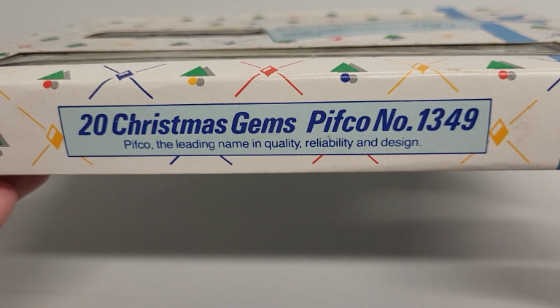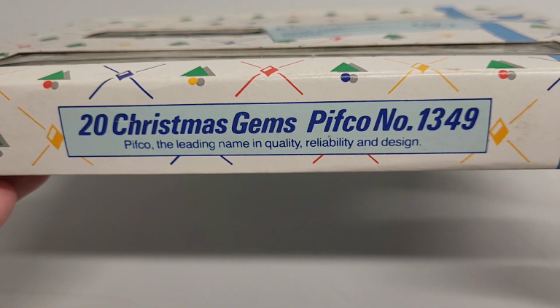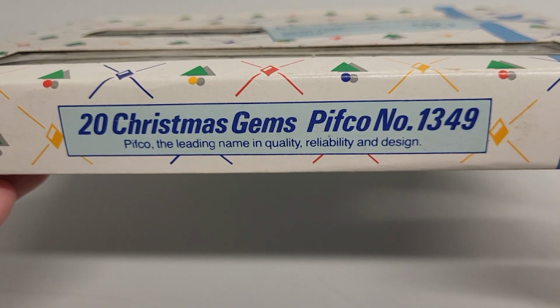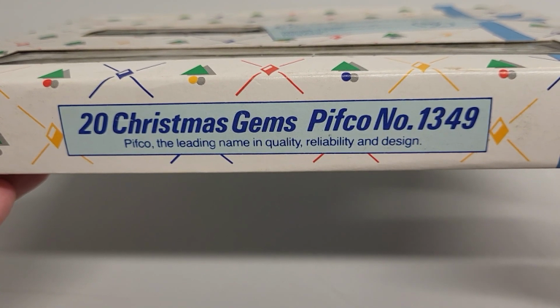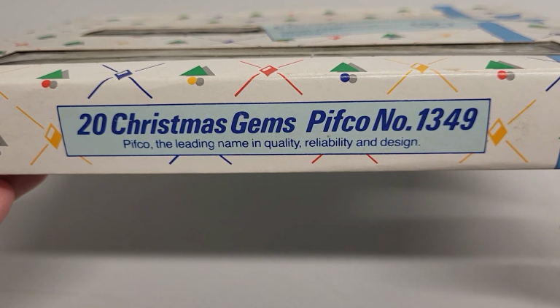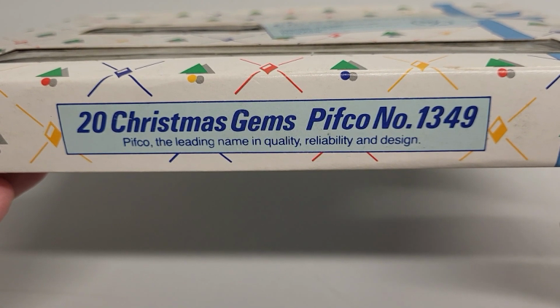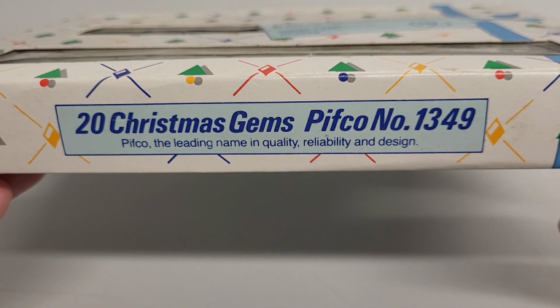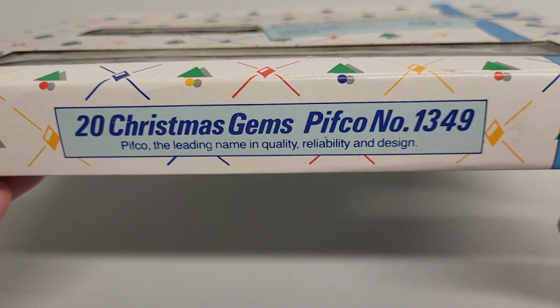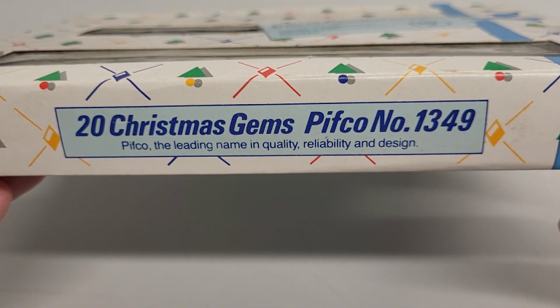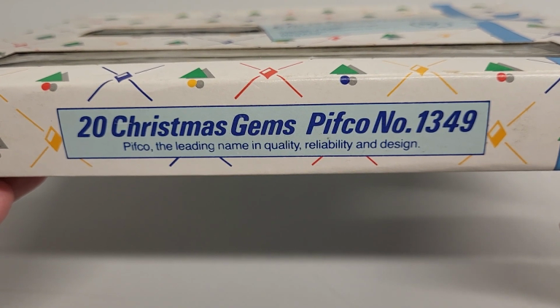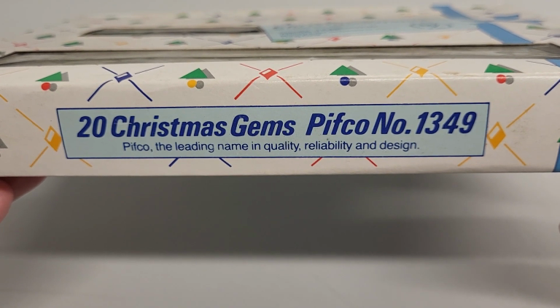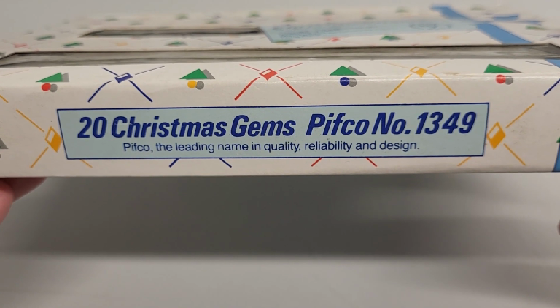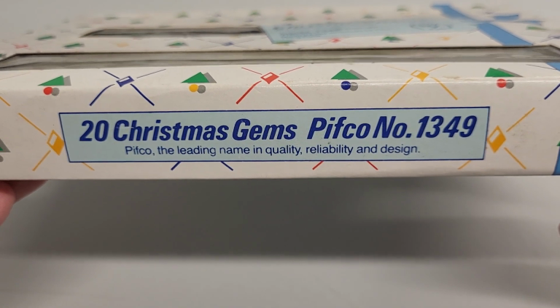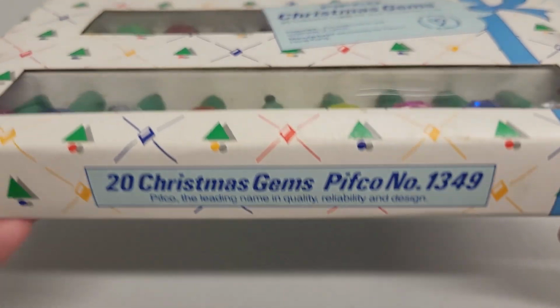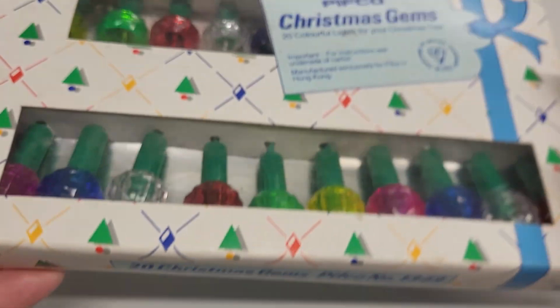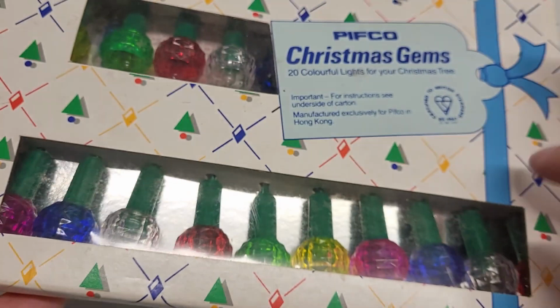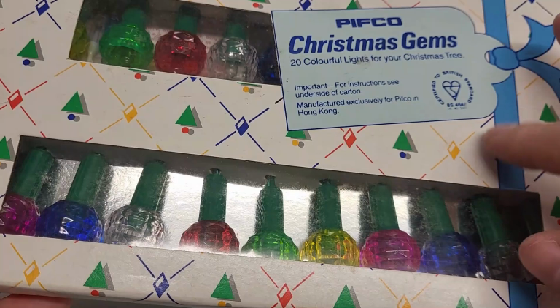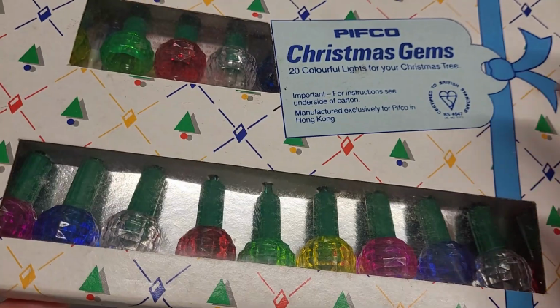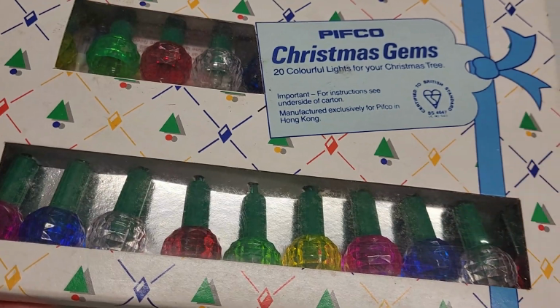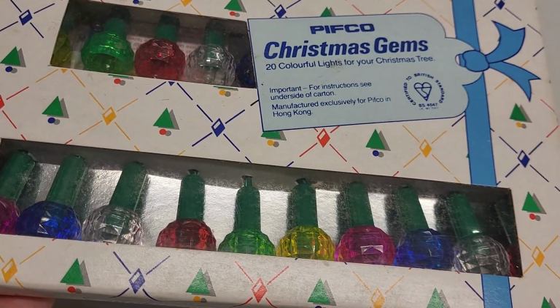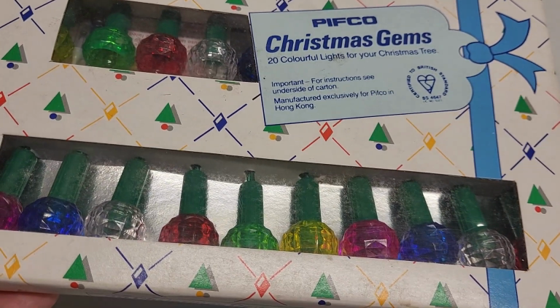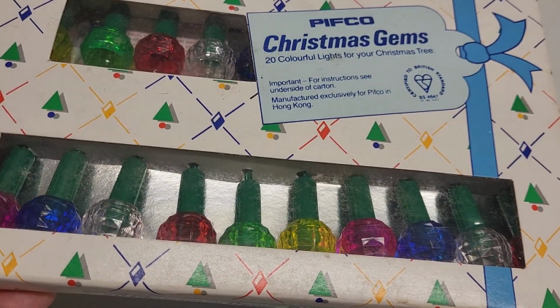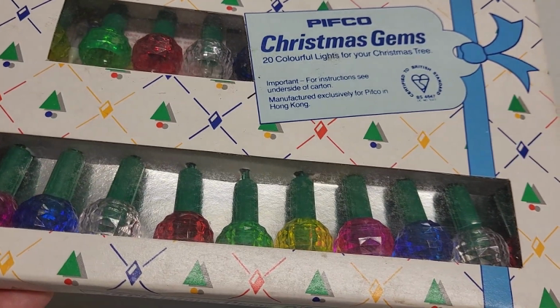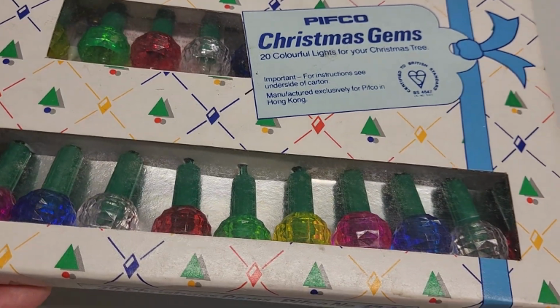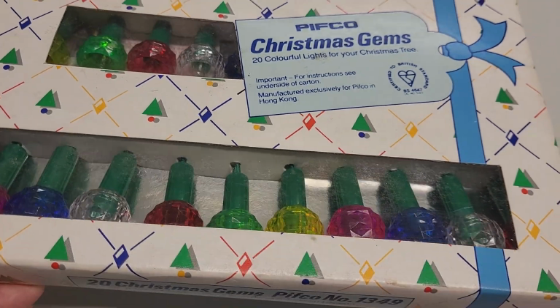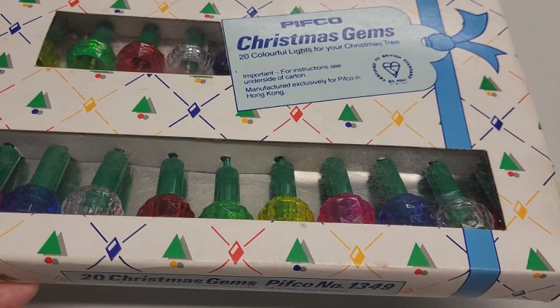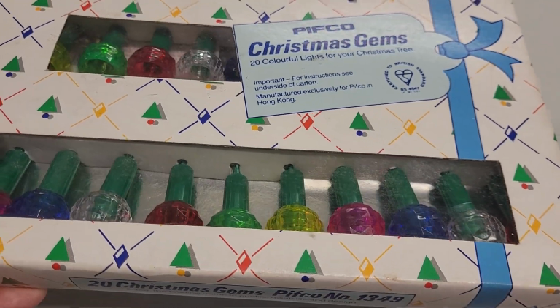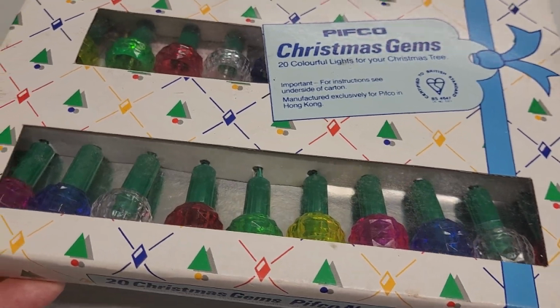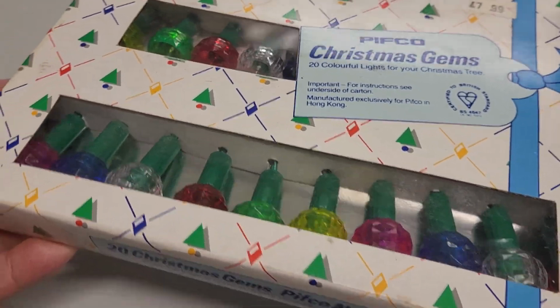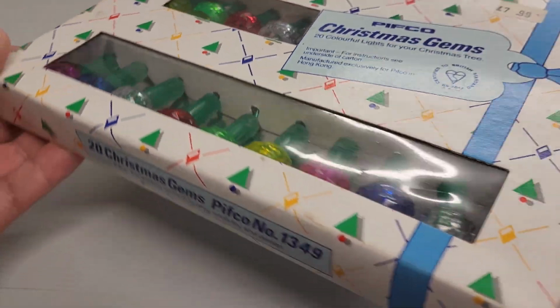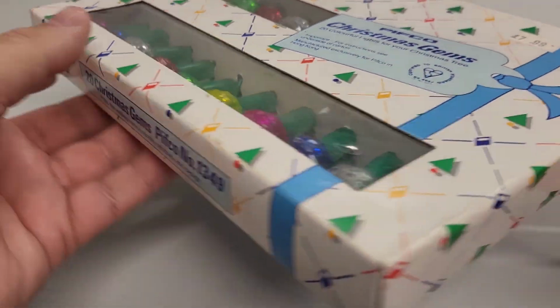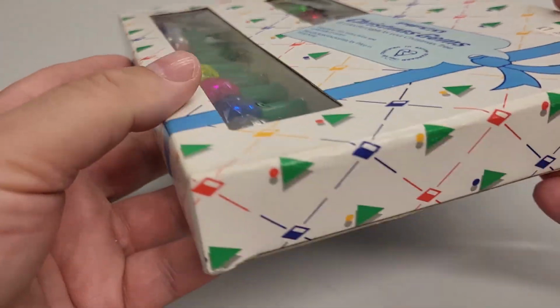Leading the name in quality, reliability and design. Well, the last brand new set we opened didn't work, so I'm hoping for more of the same.